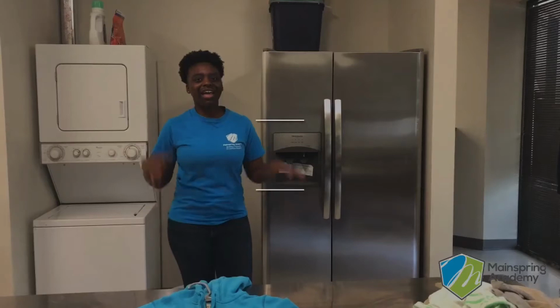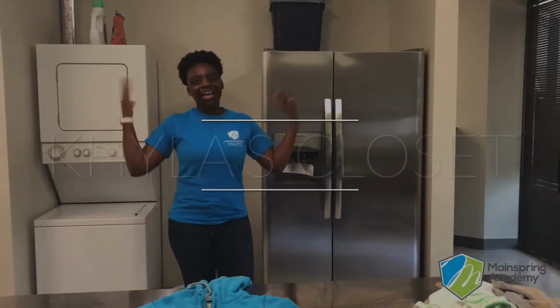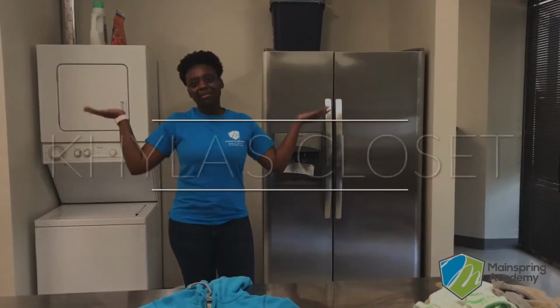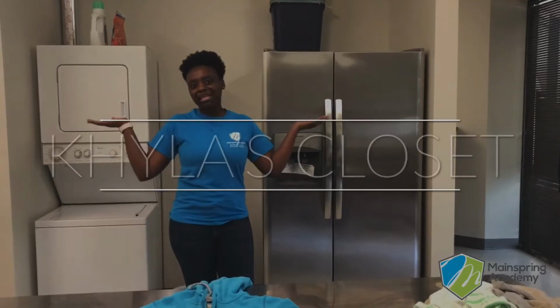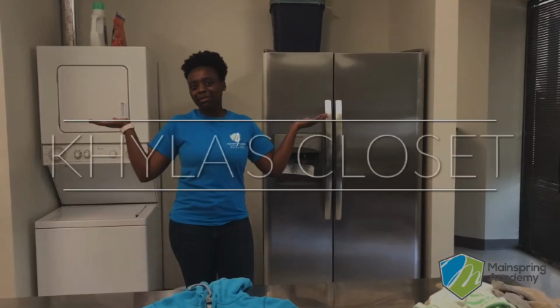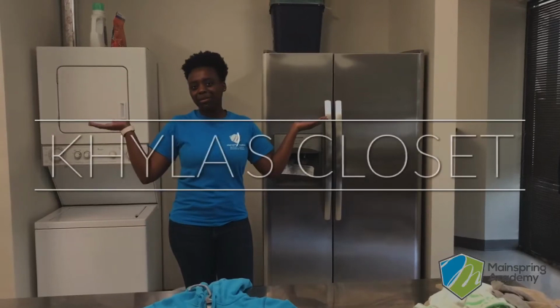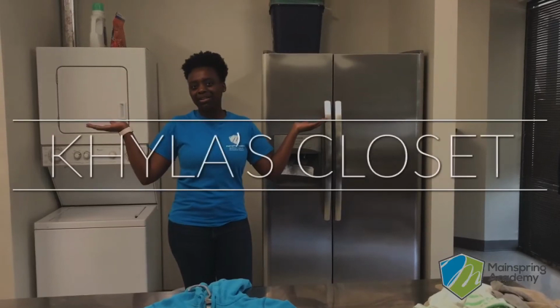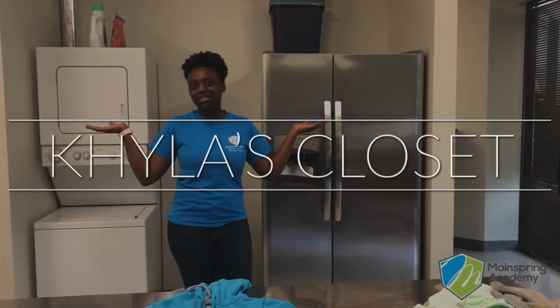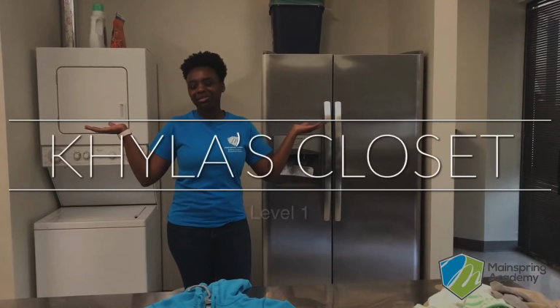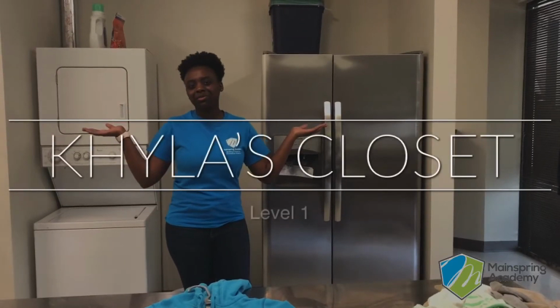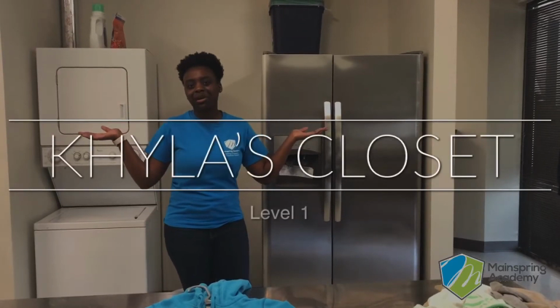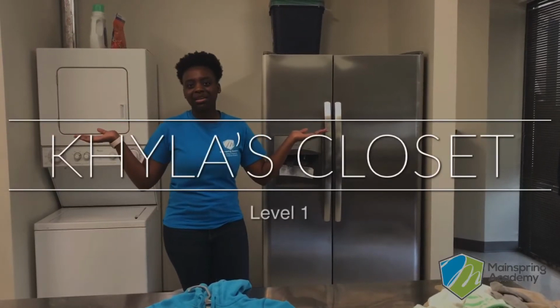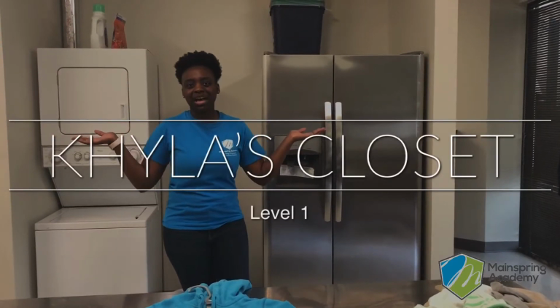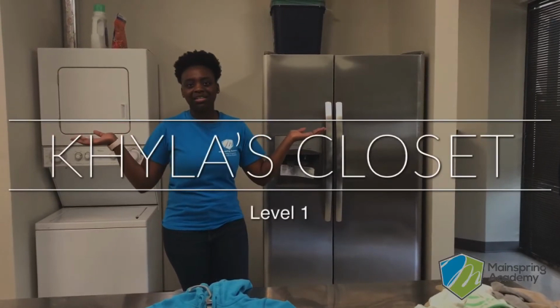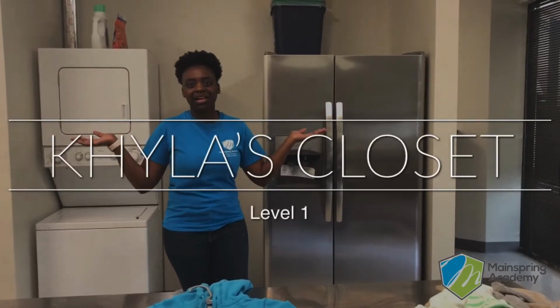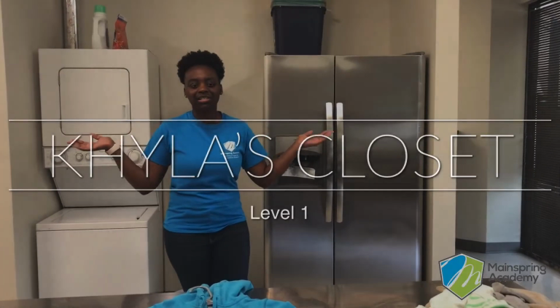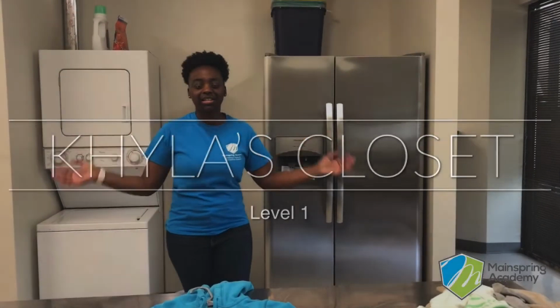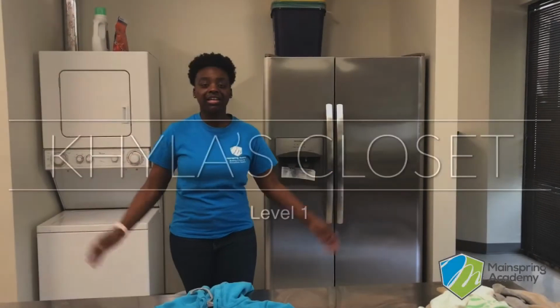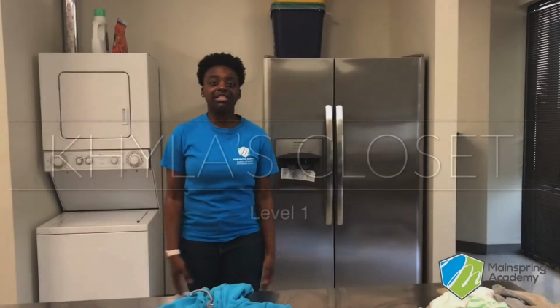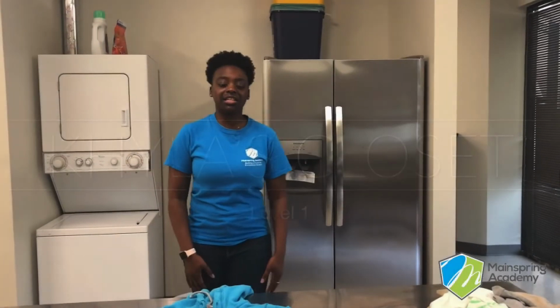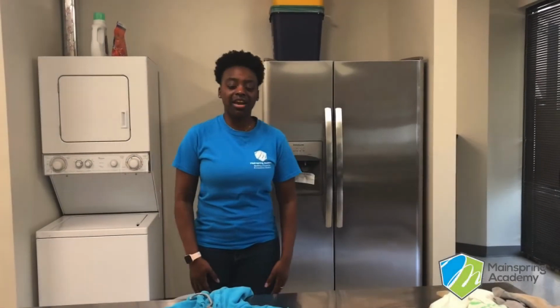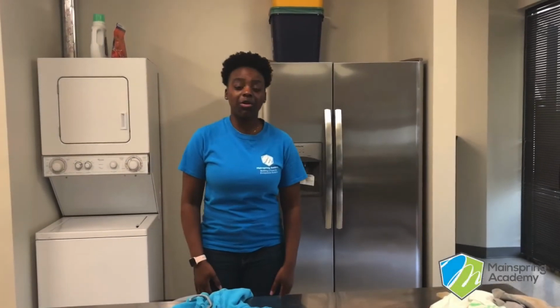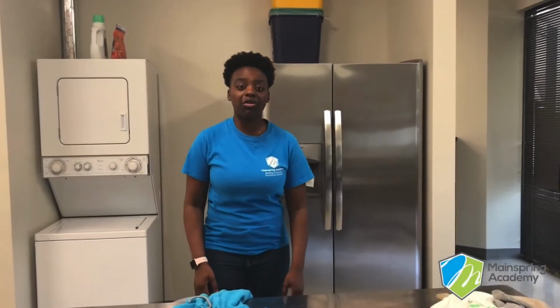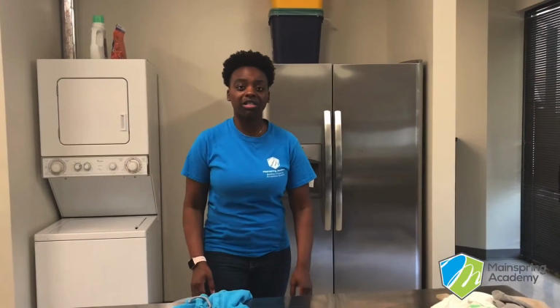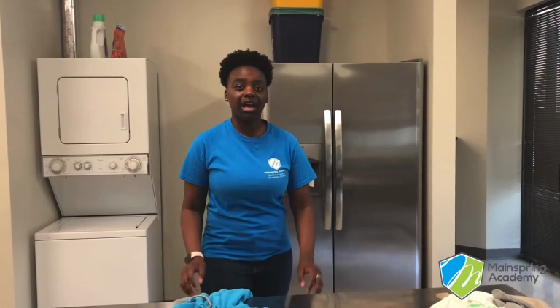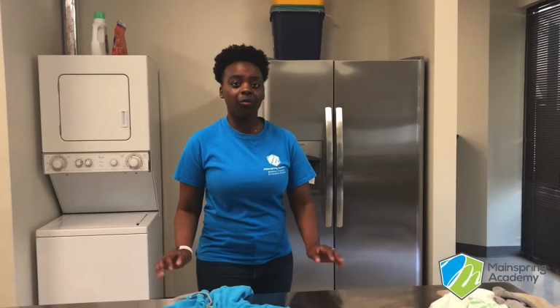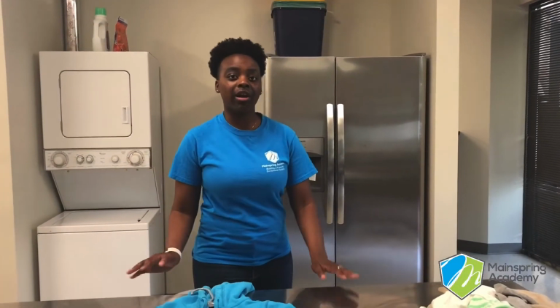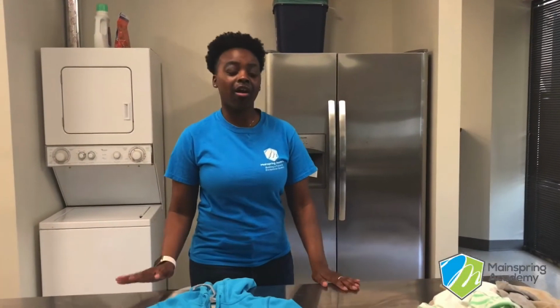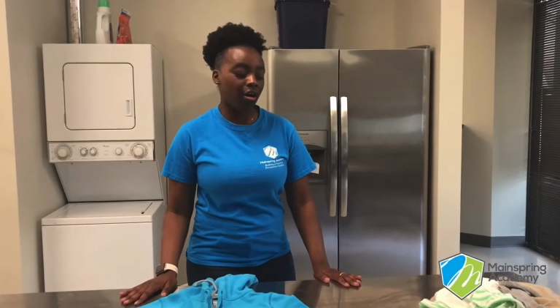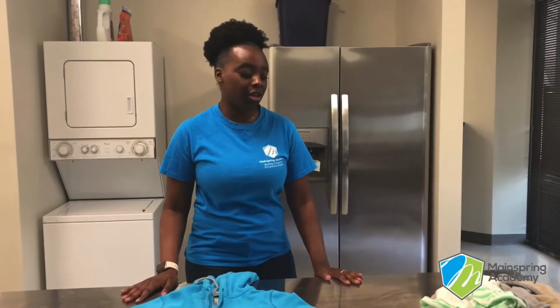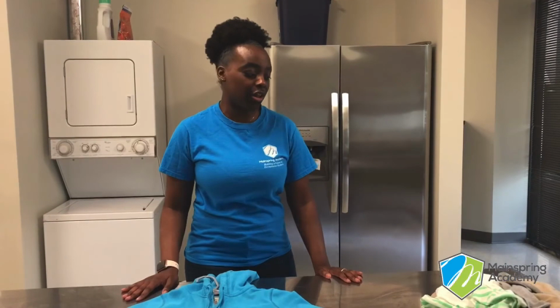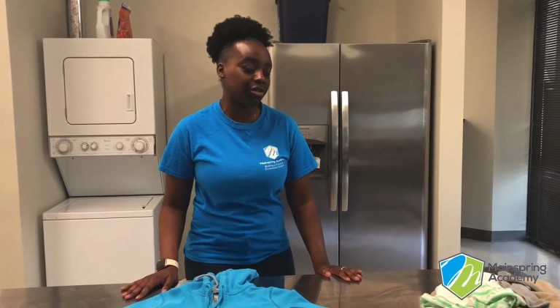Hey MainSpring parents and students, welcome to Kyla's Closet. Today we are going to decide where all the clothes go.